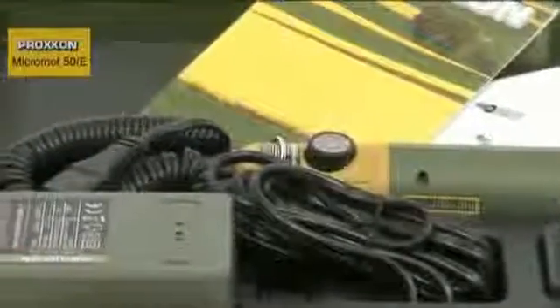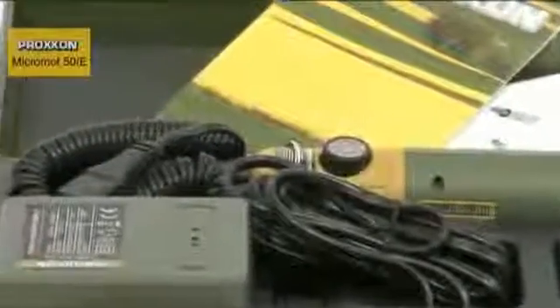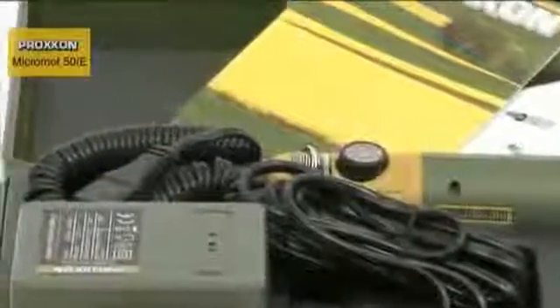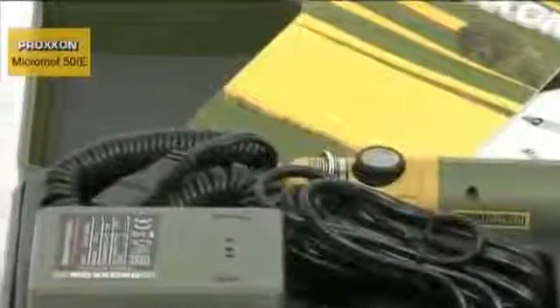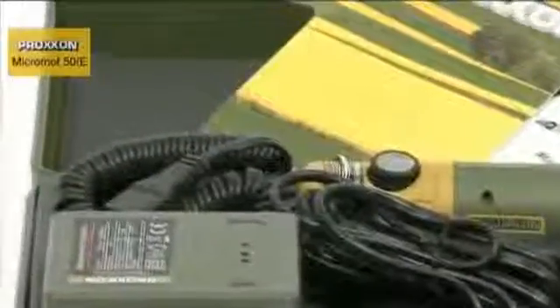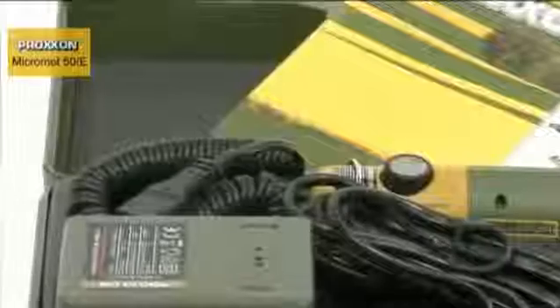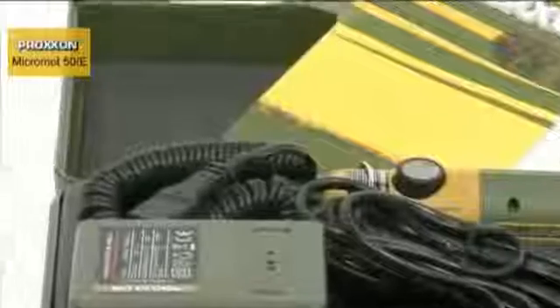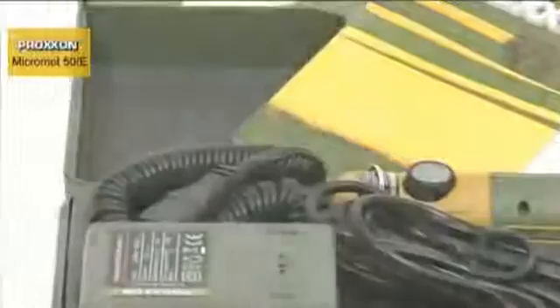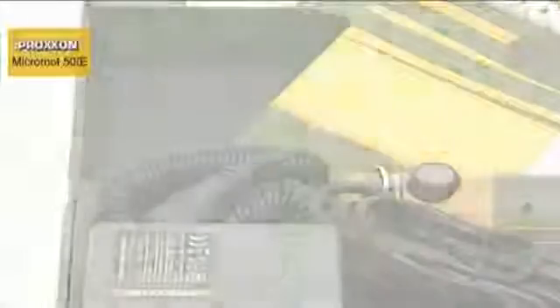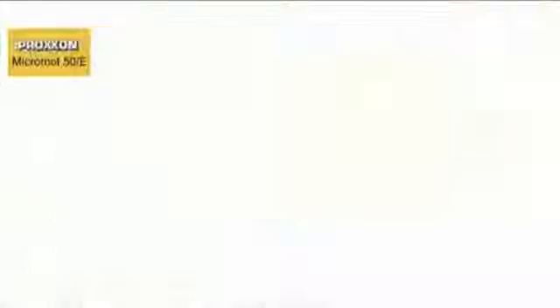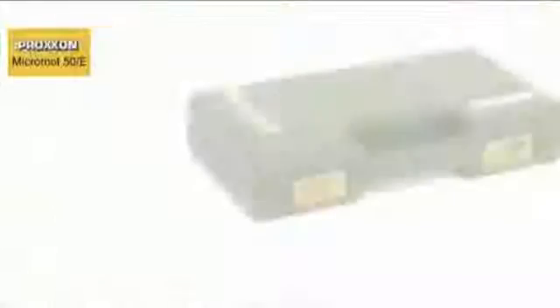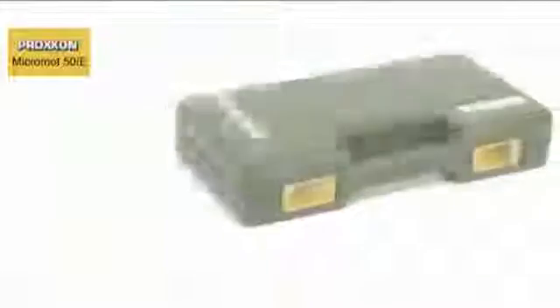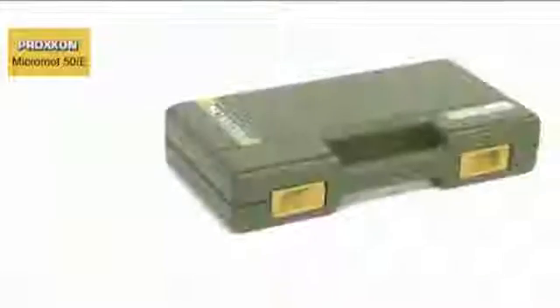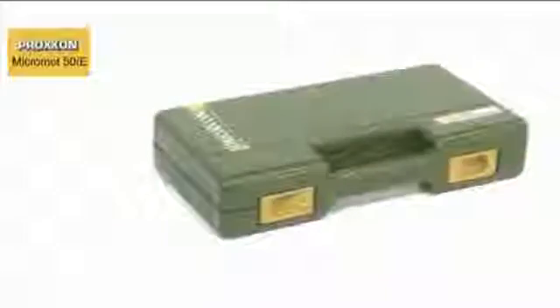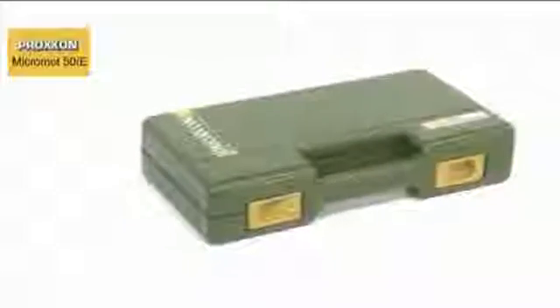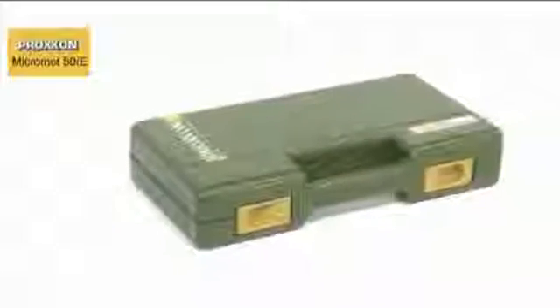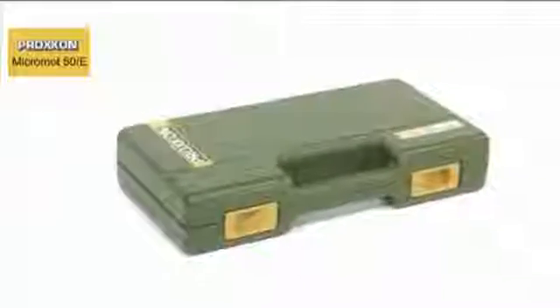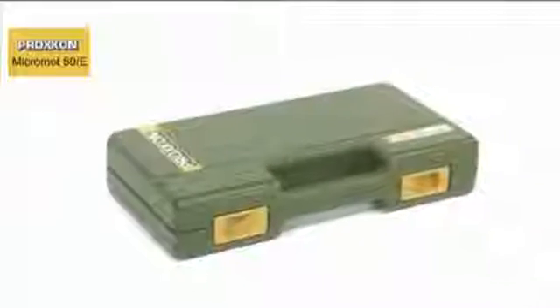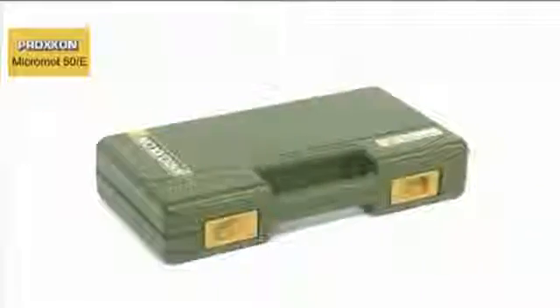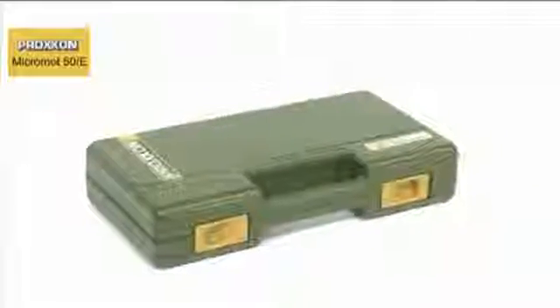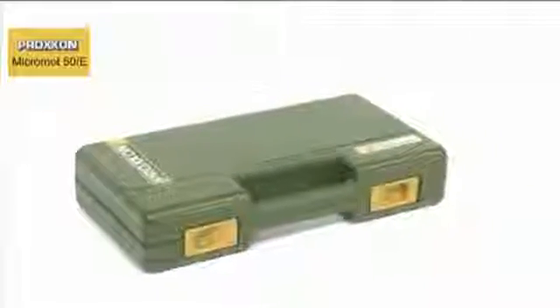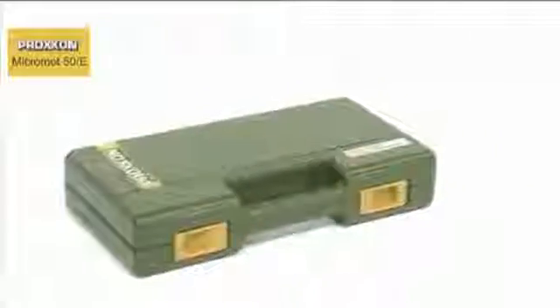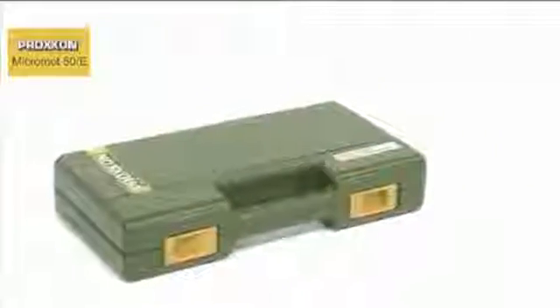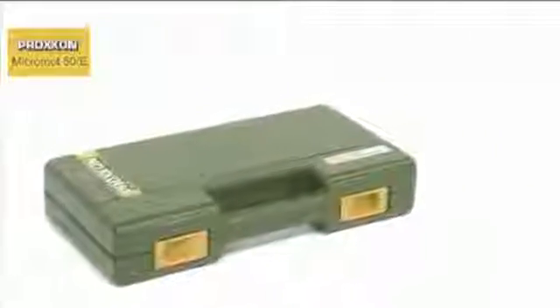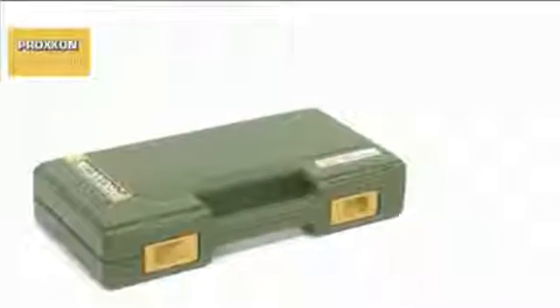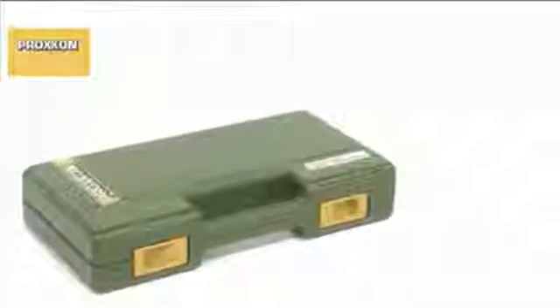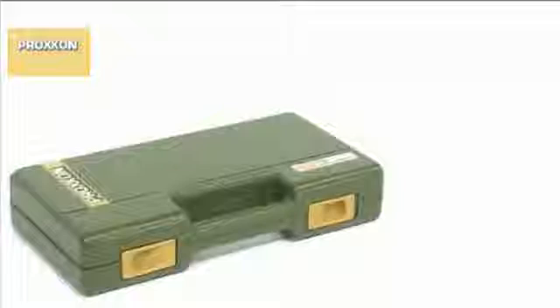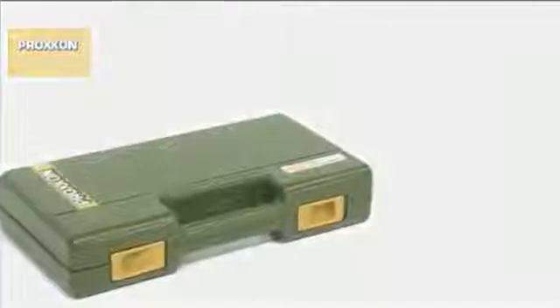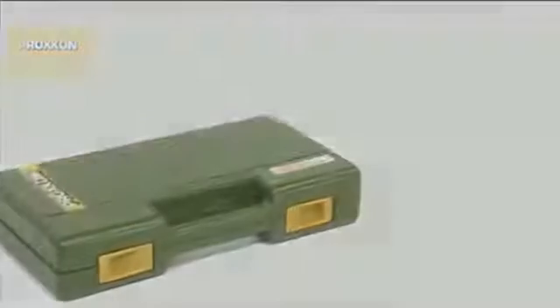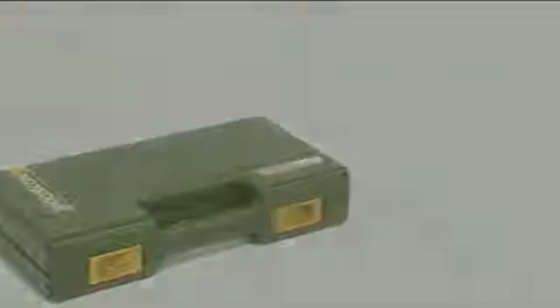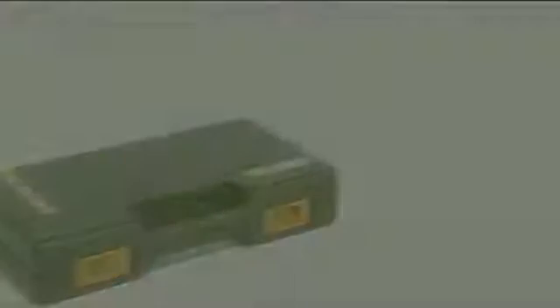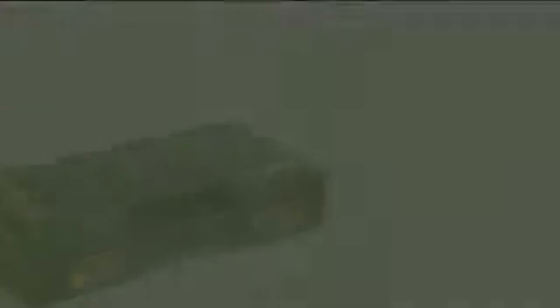Just unpack the sturdy, extremely attractive case and you're ready to start enjoying yourself.